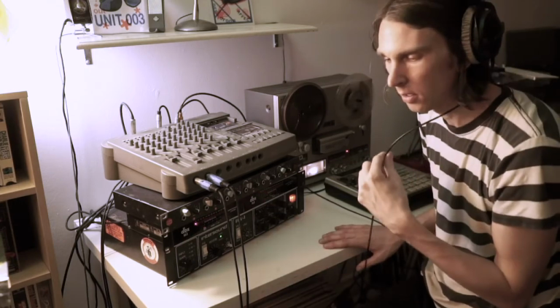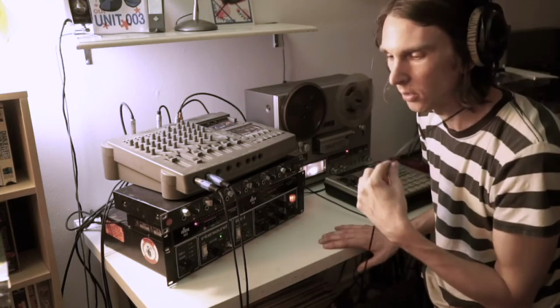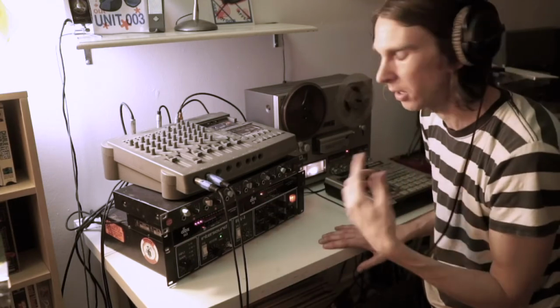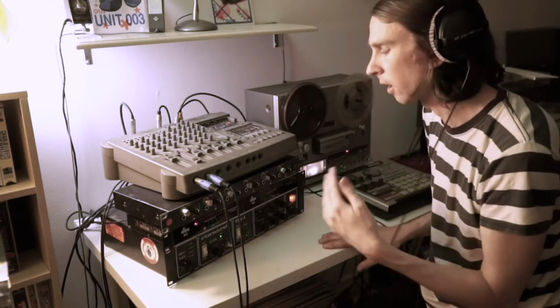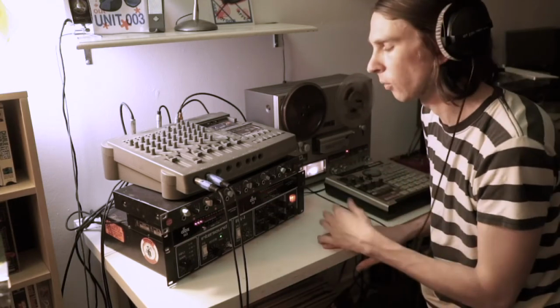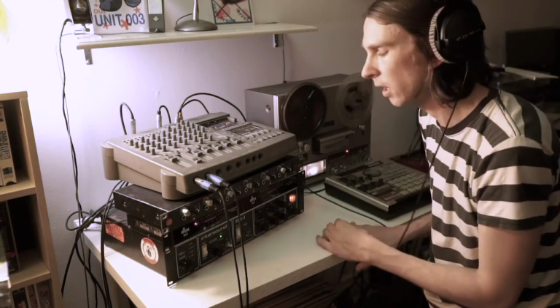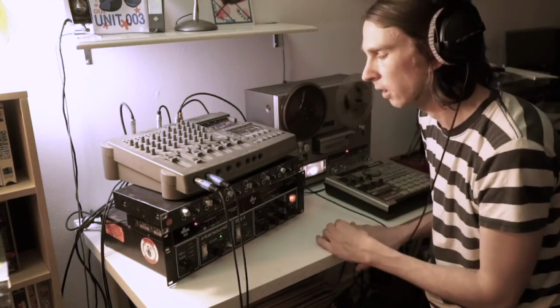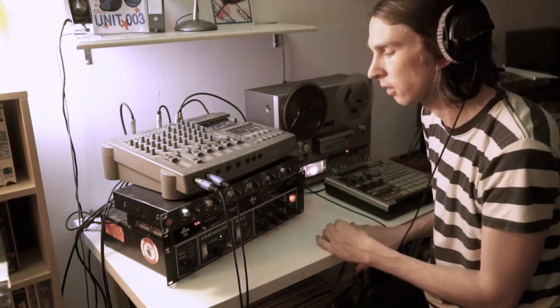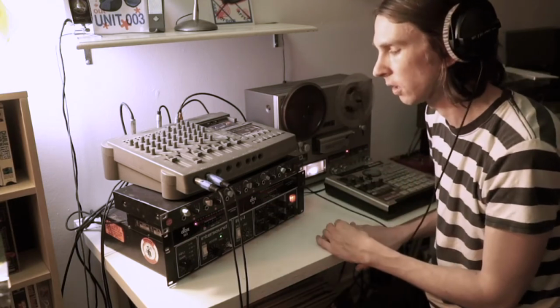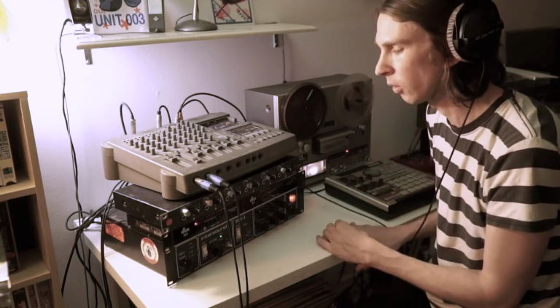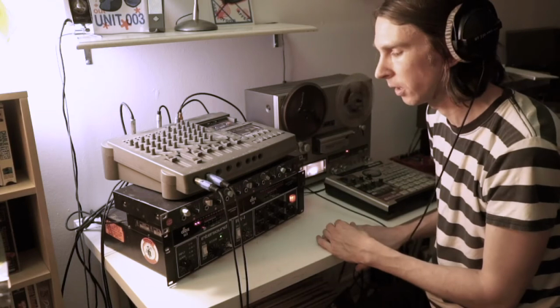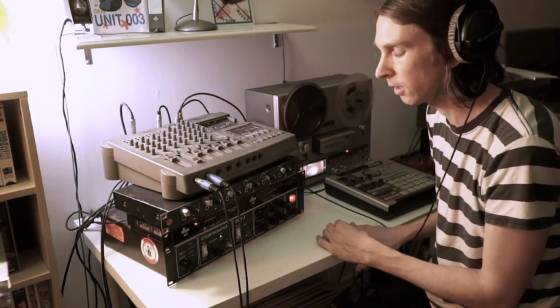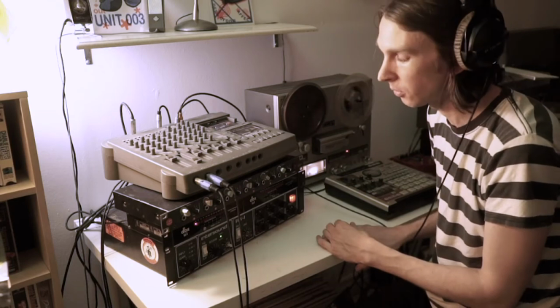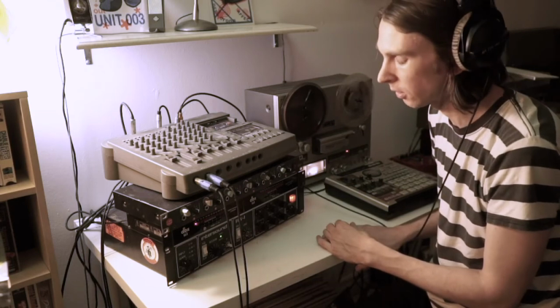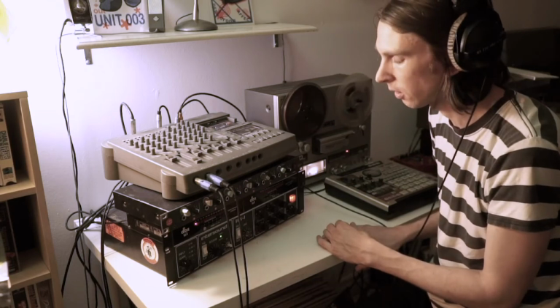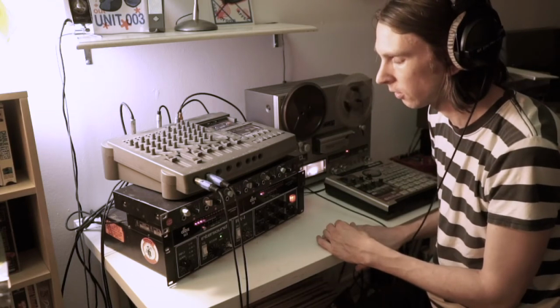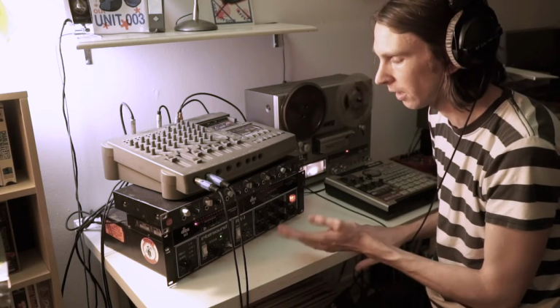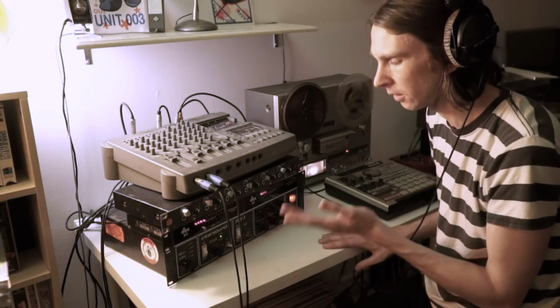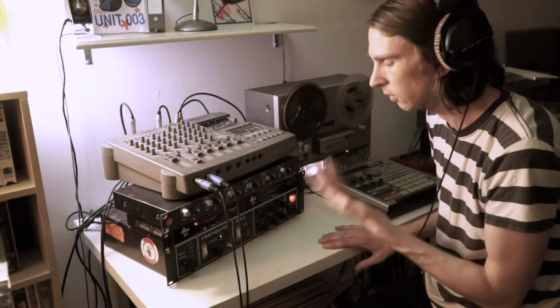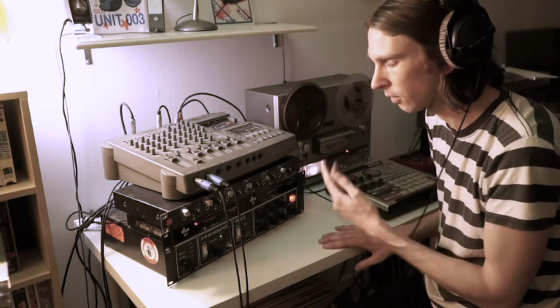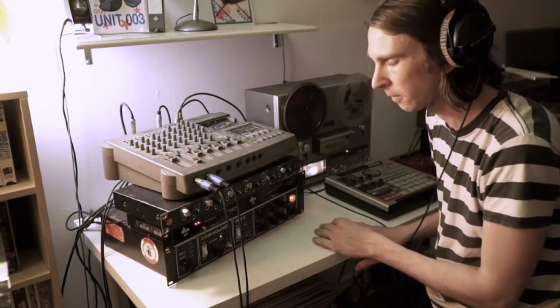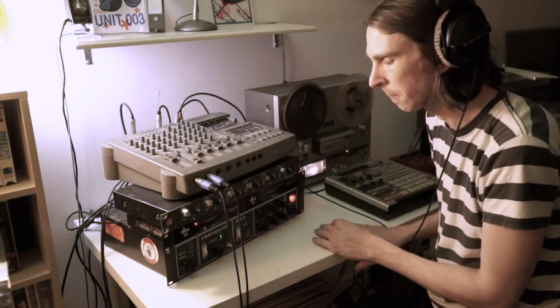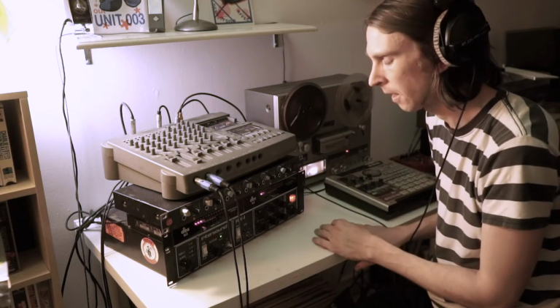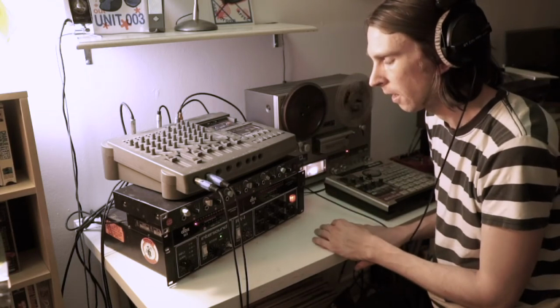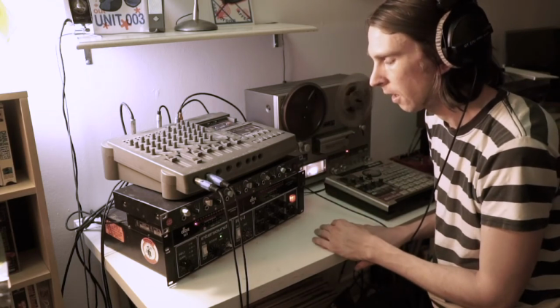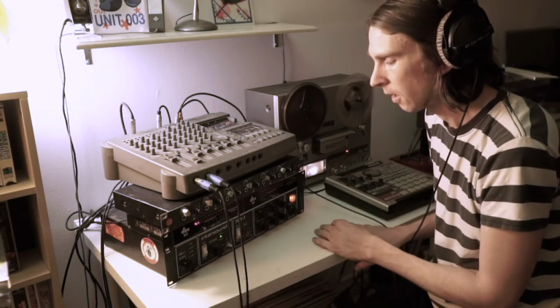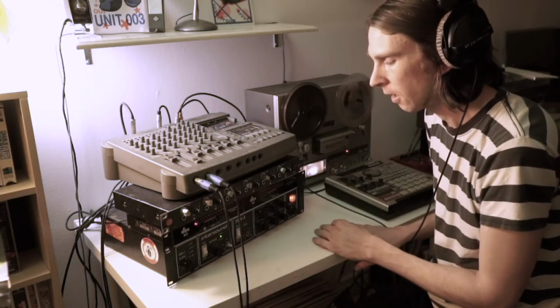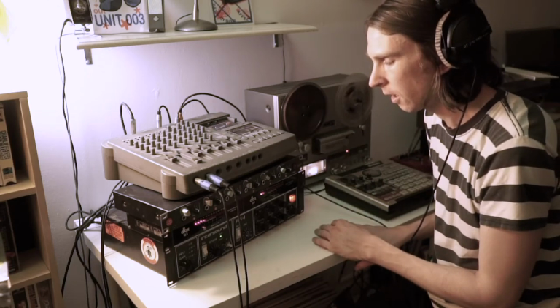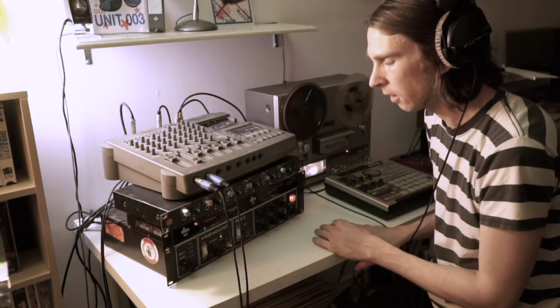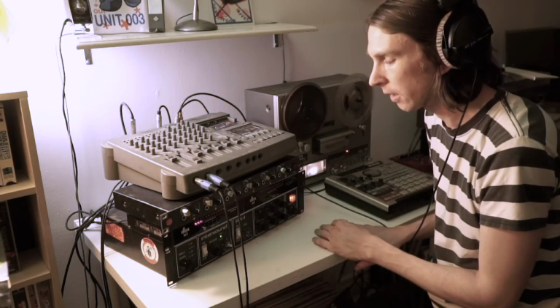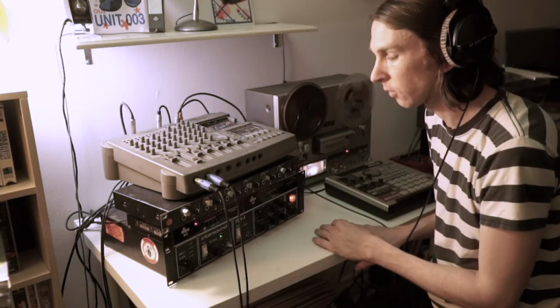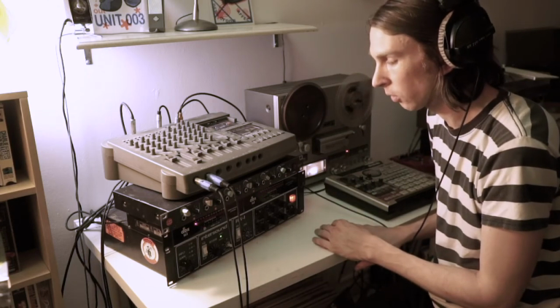Sometimes it's about getting out of the way of the equipment and the music and just letting it do its thing. Less is more.